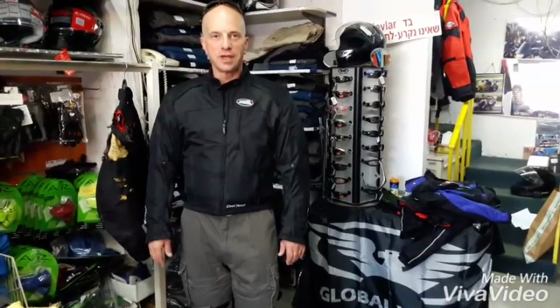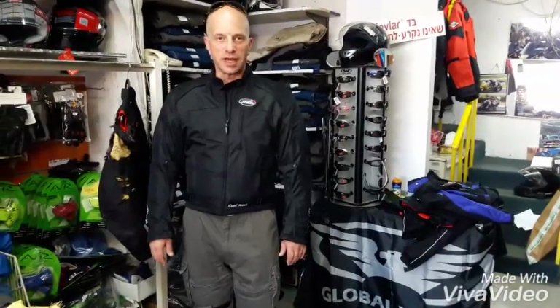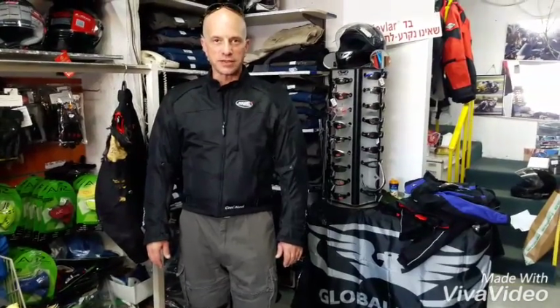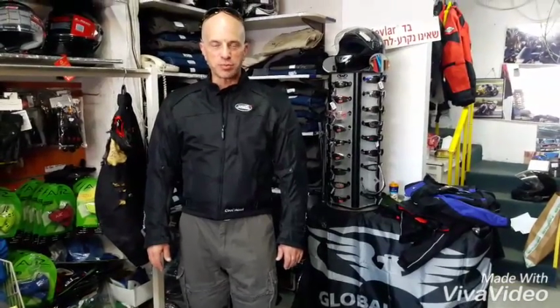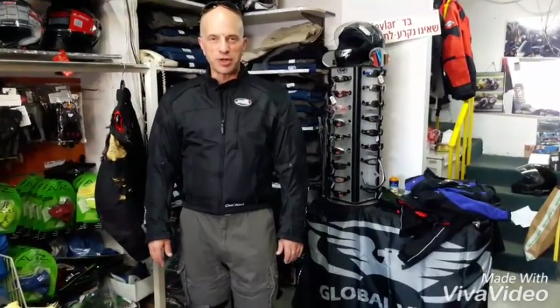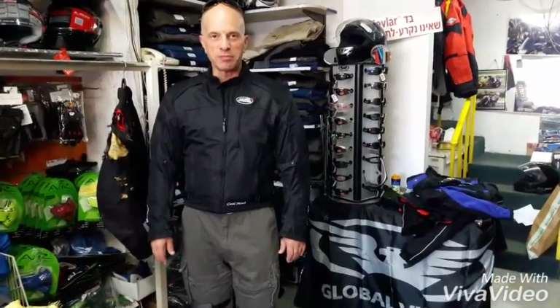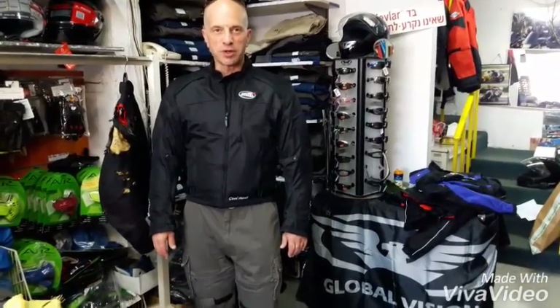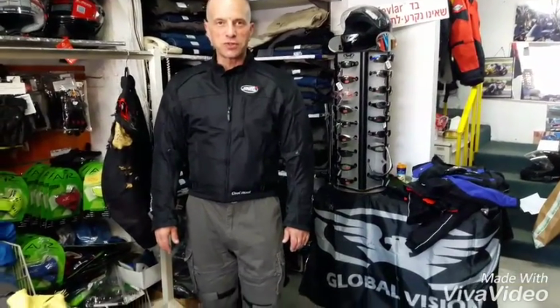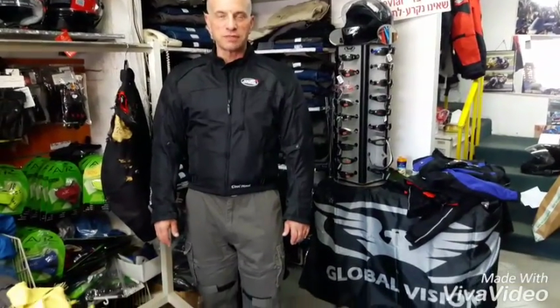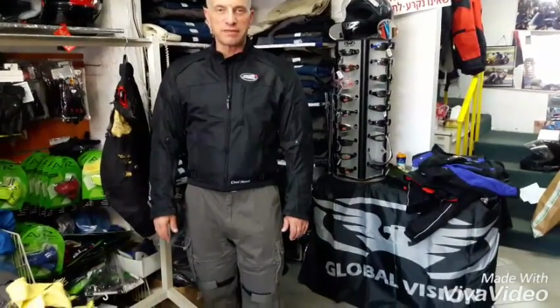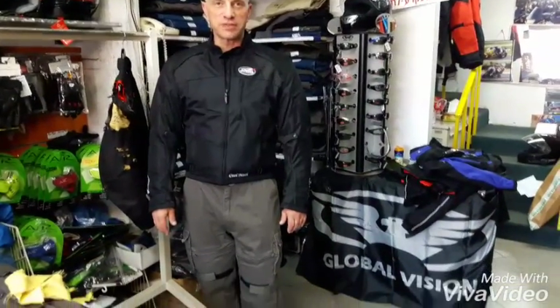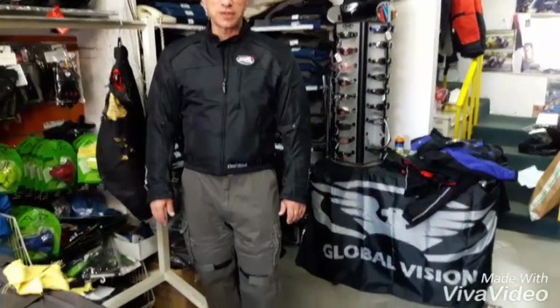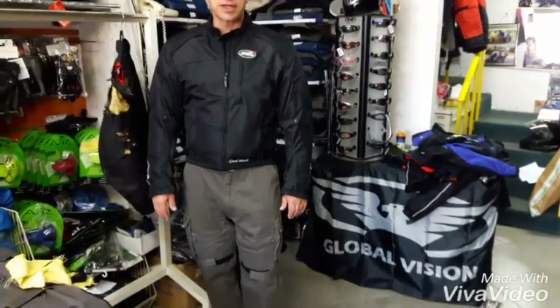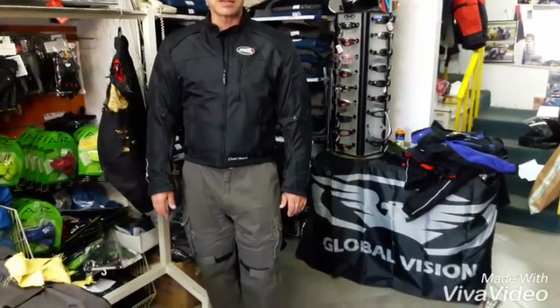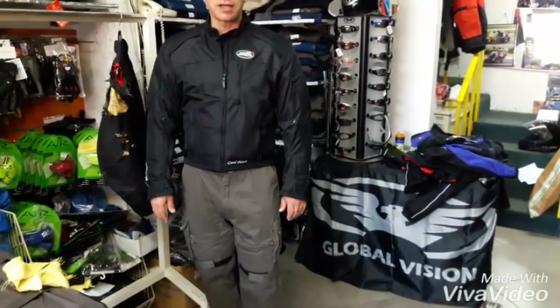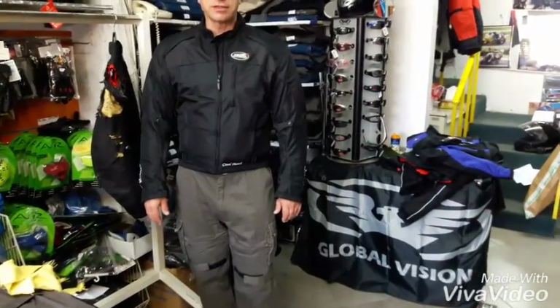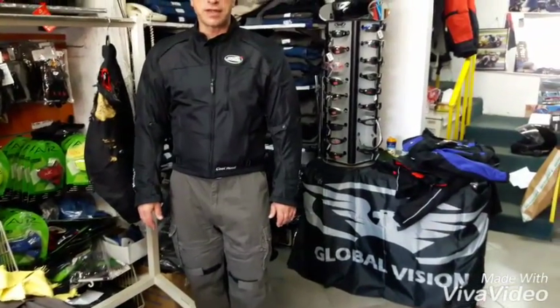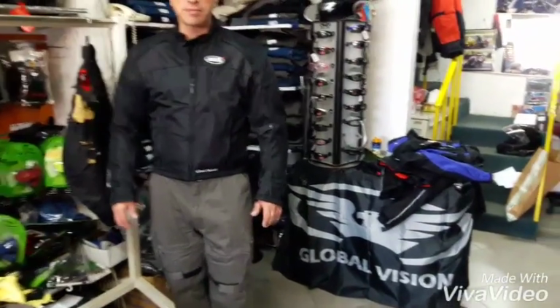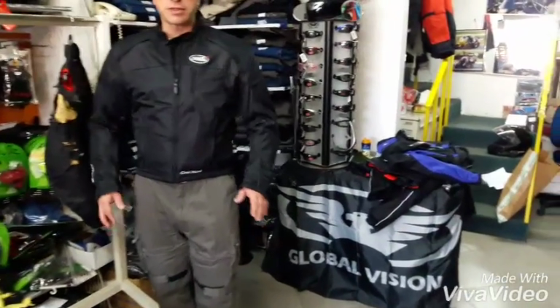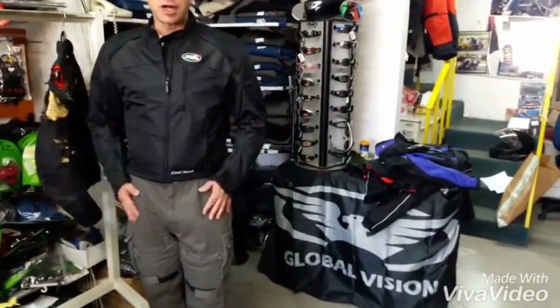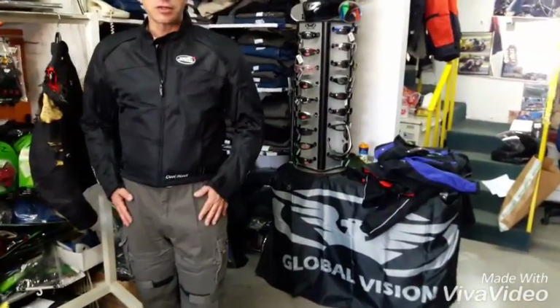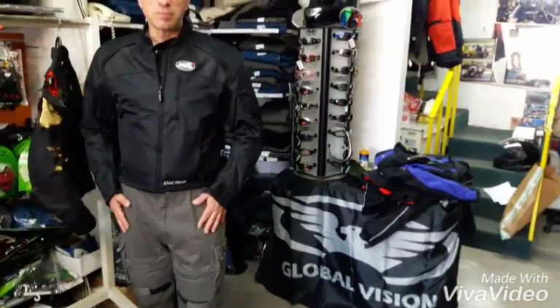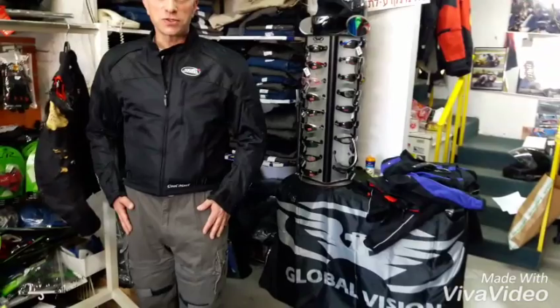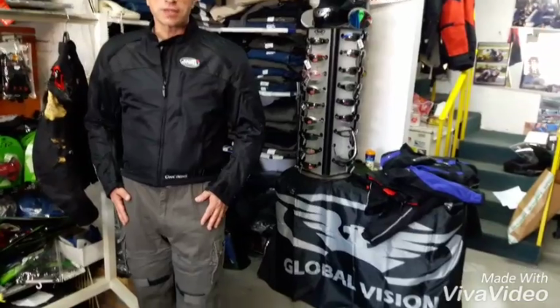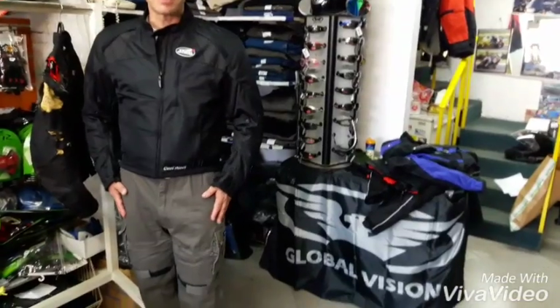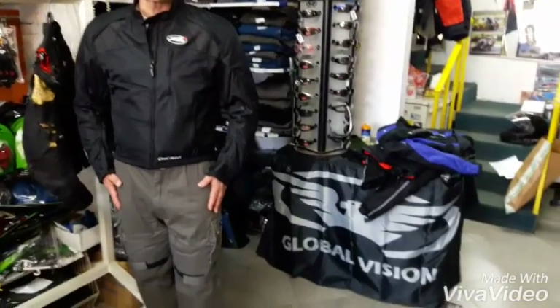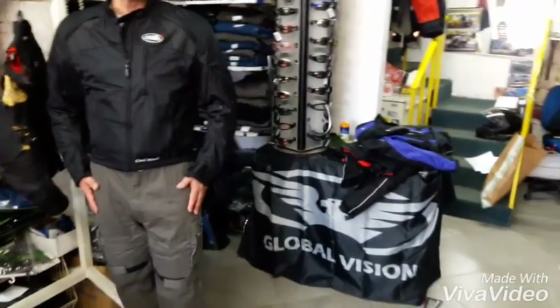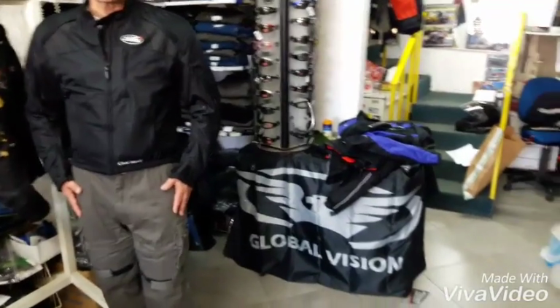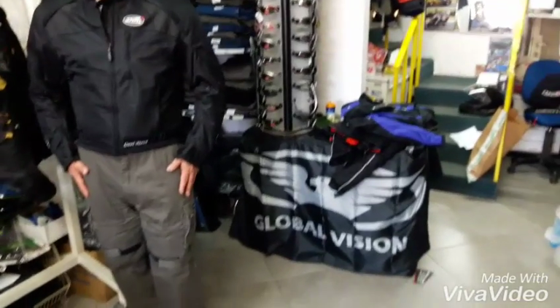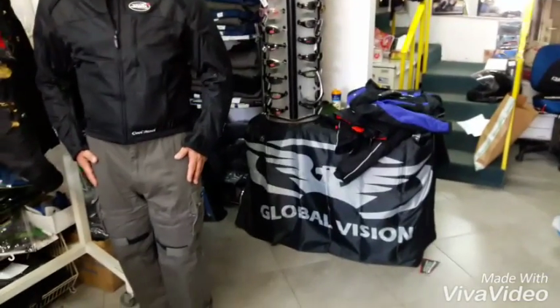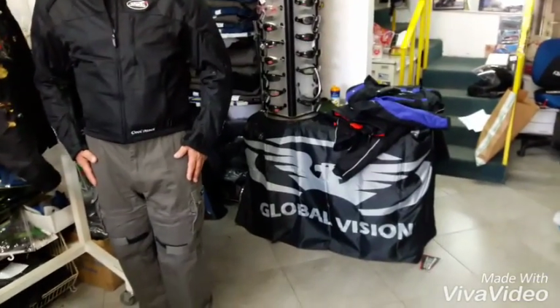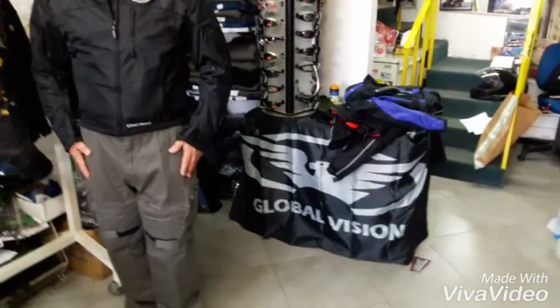Hi, this is Bernie of Brosh Tel Aviv, Israel. I'd like to talk to you today about the Congo Motorcycle Riding Pants from Brosh.